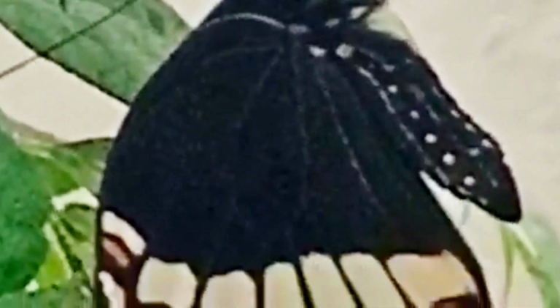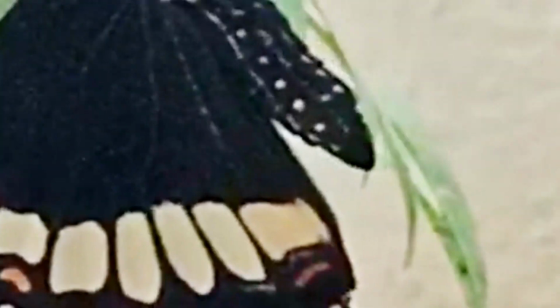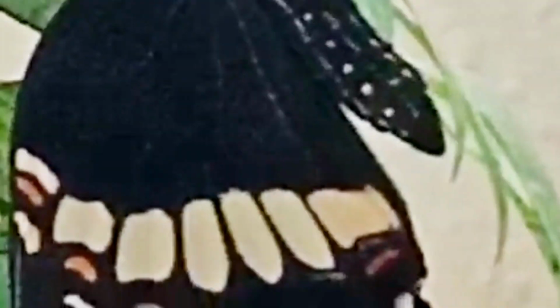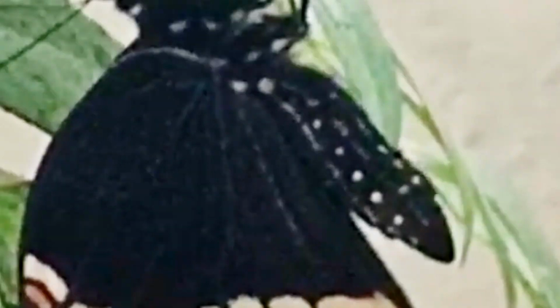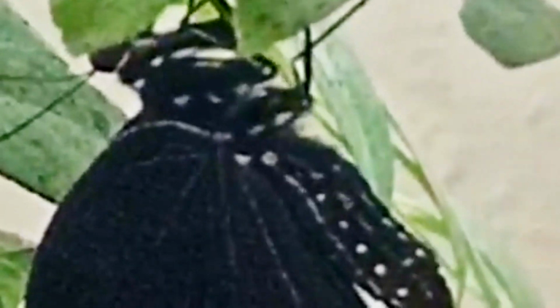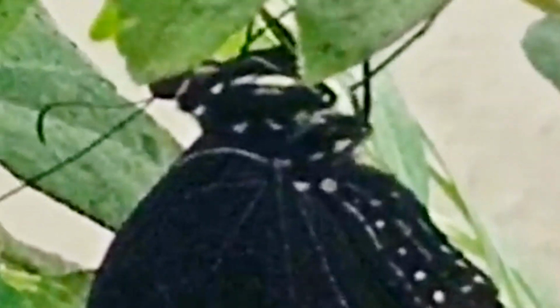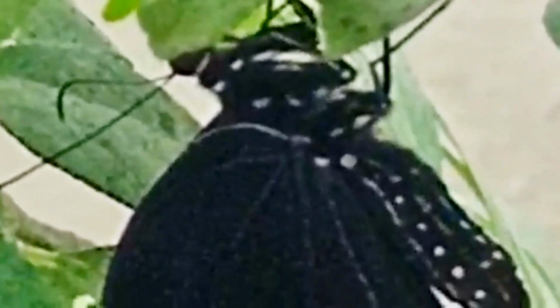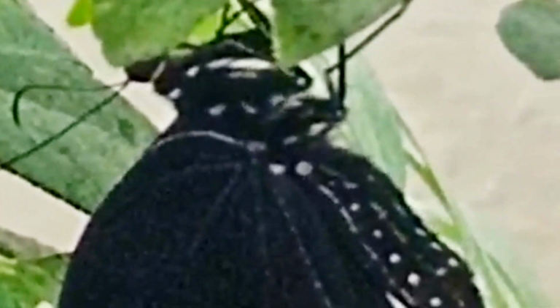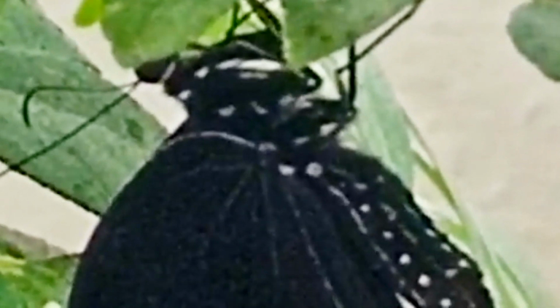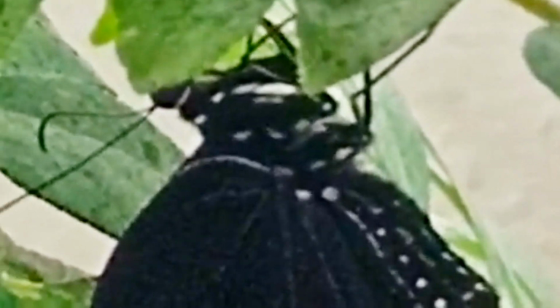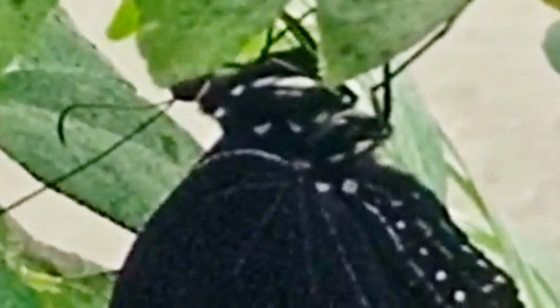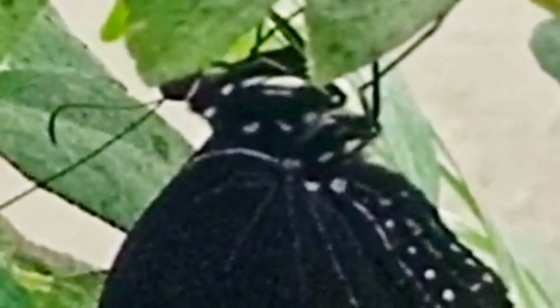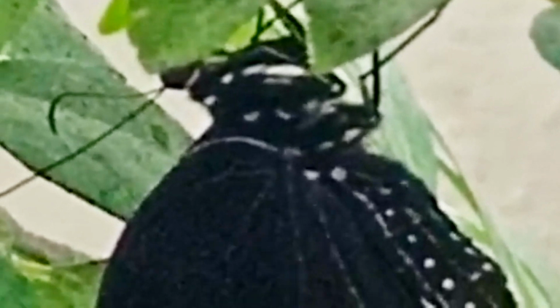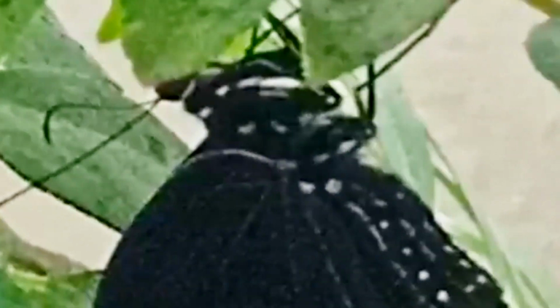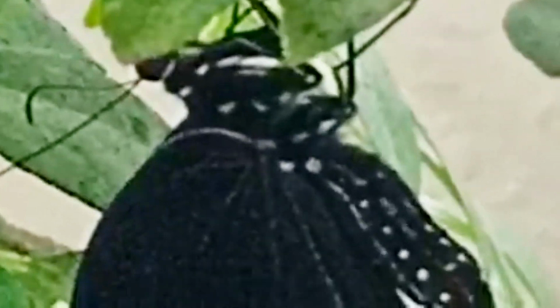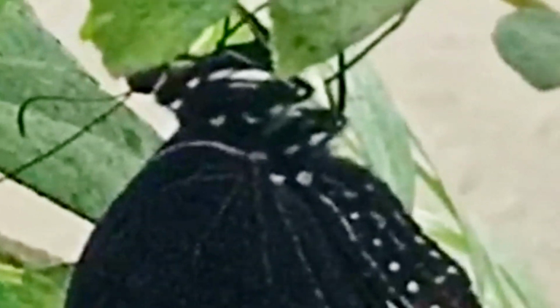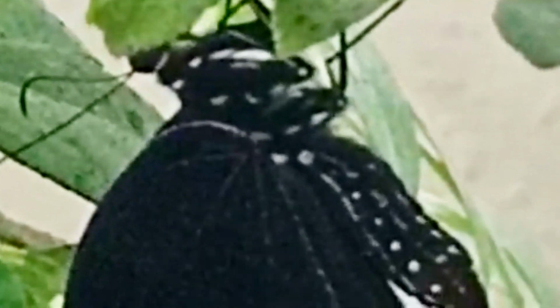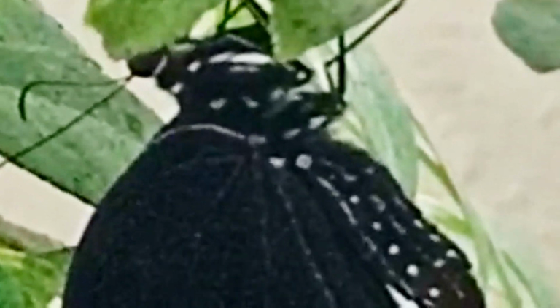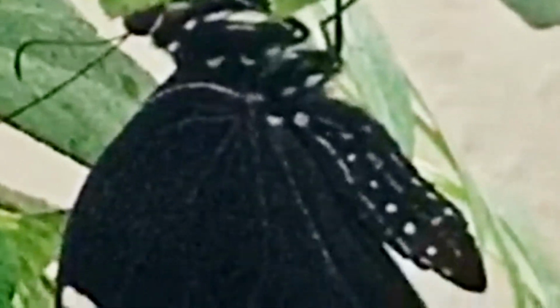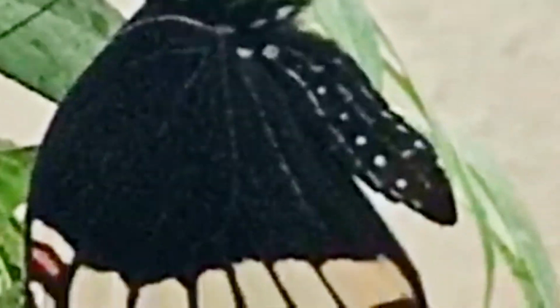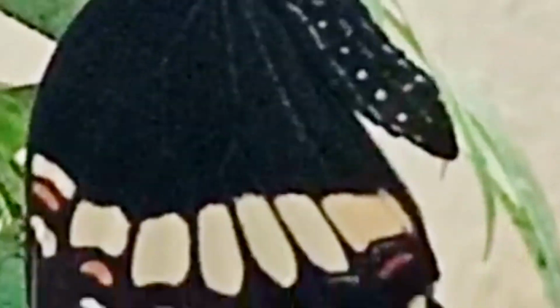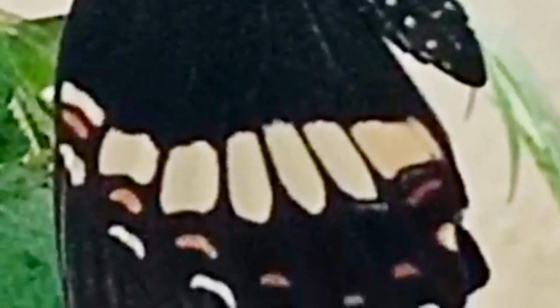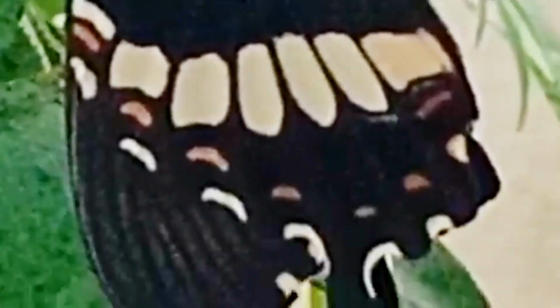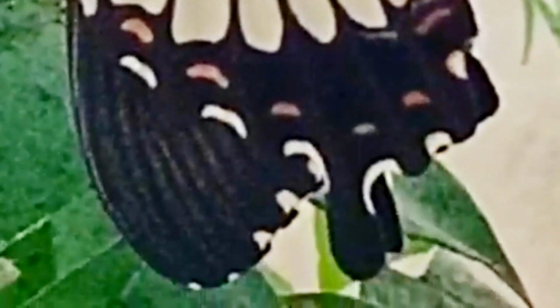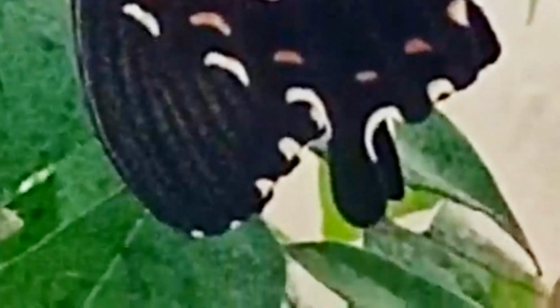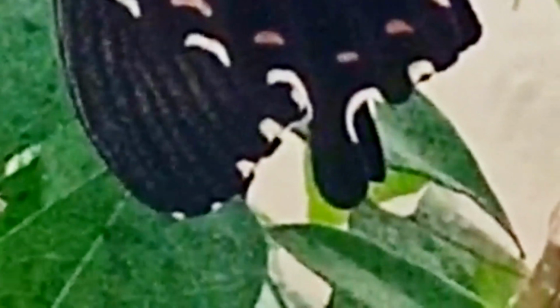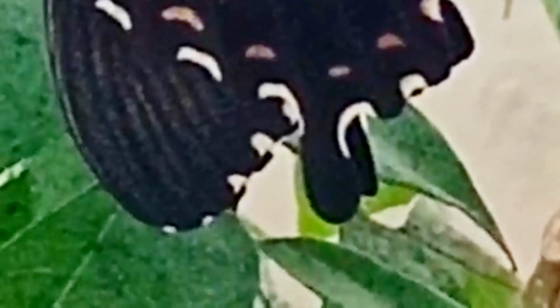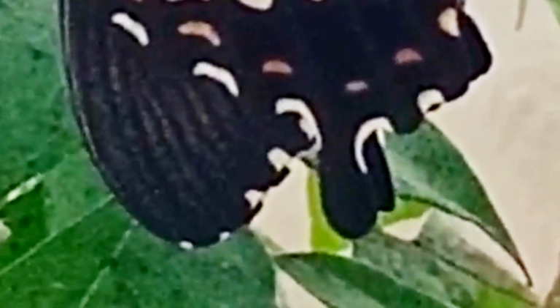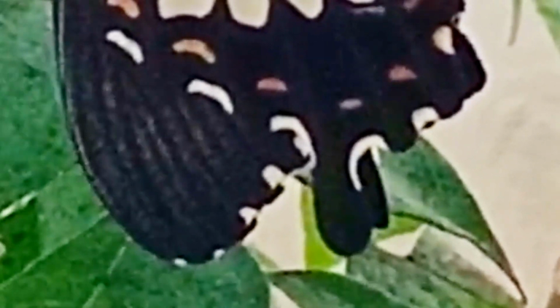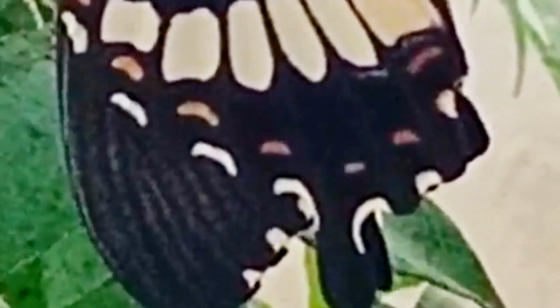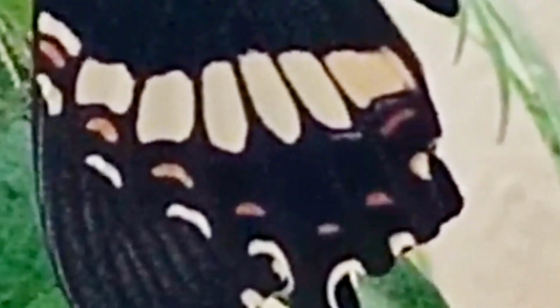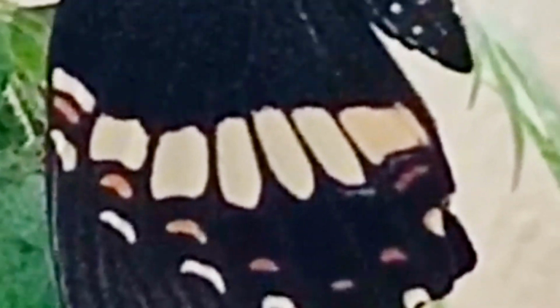As you can see, it also has white spots all over its body and beautiful wings.